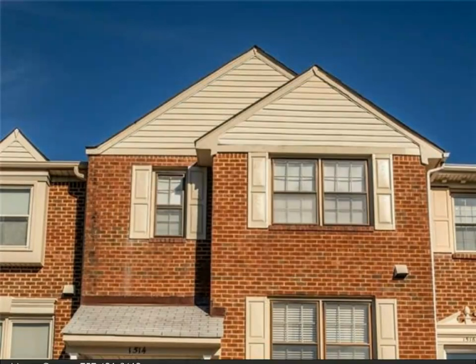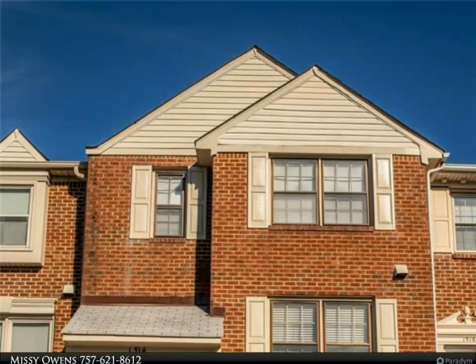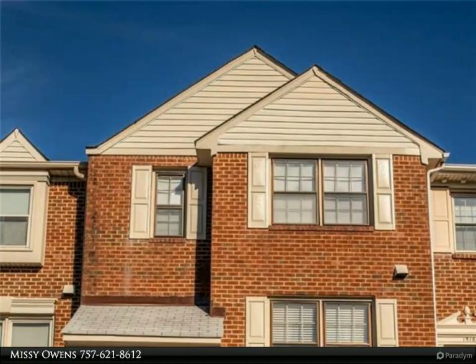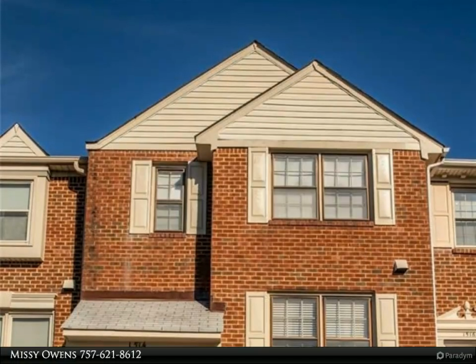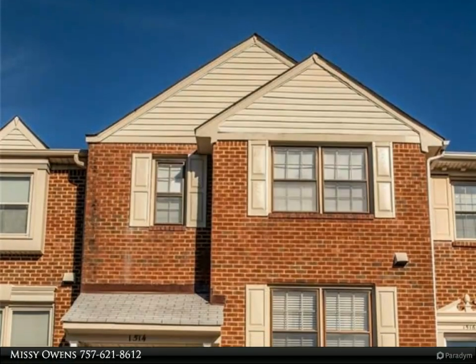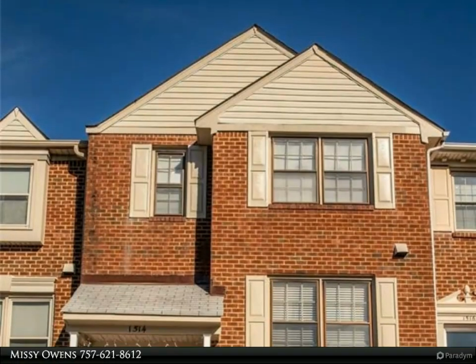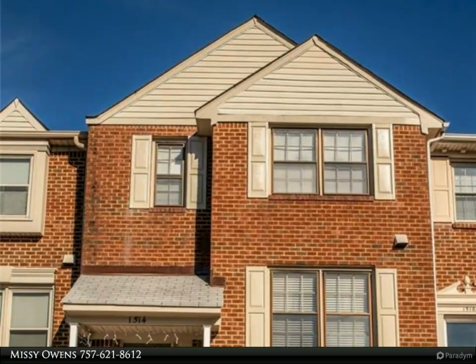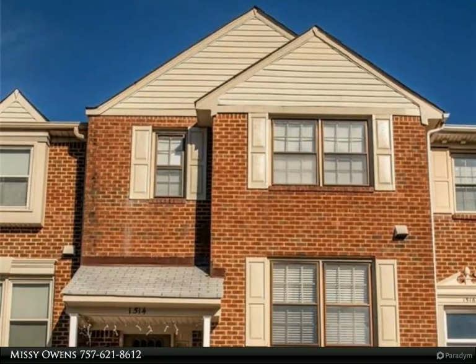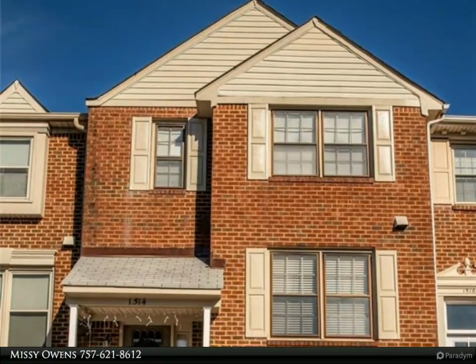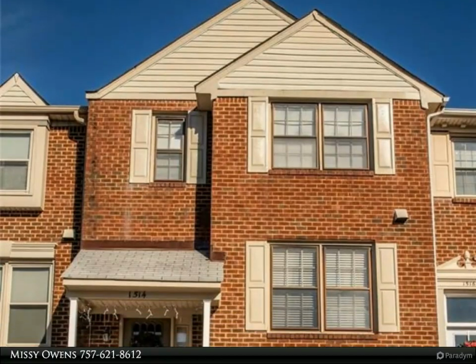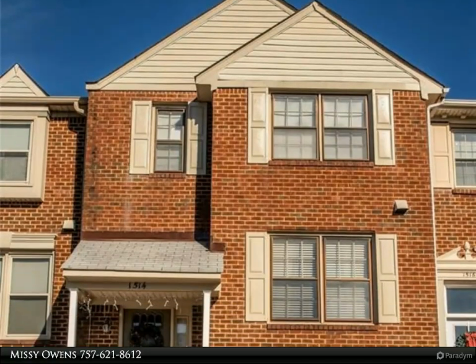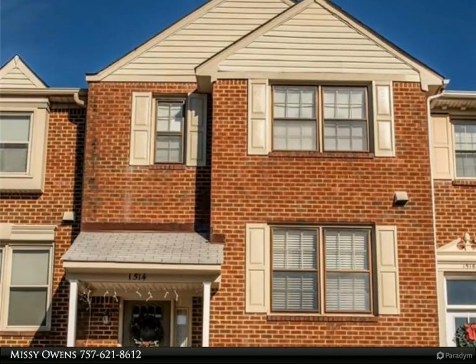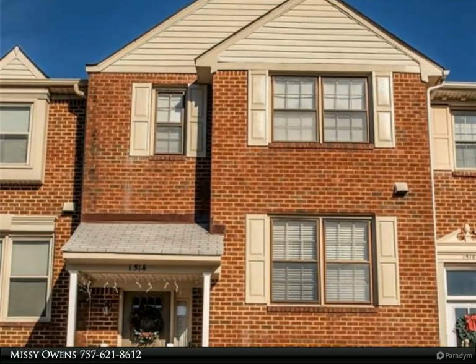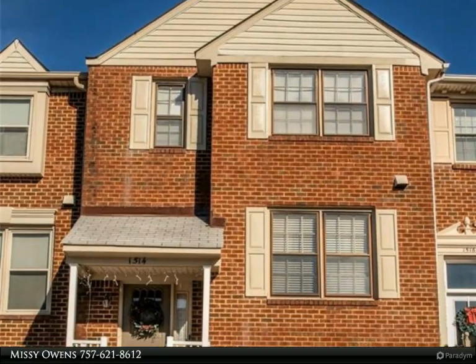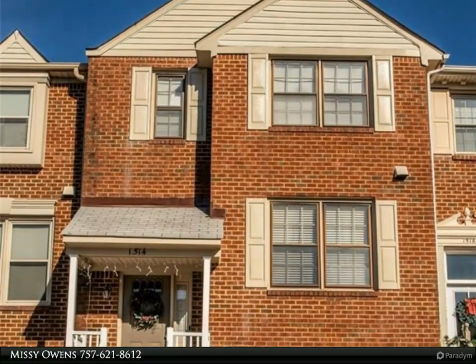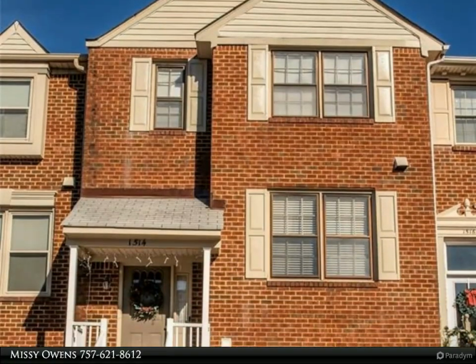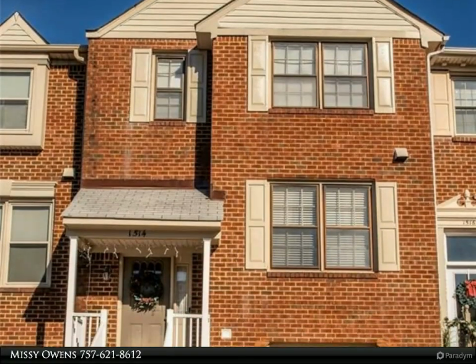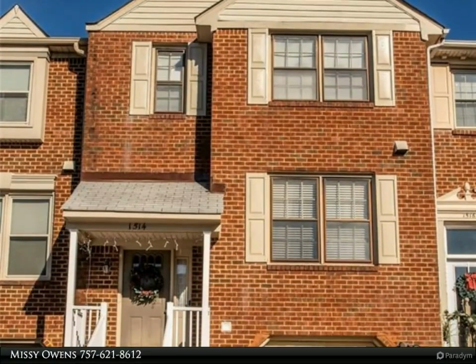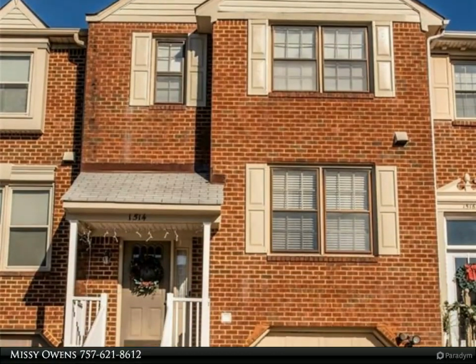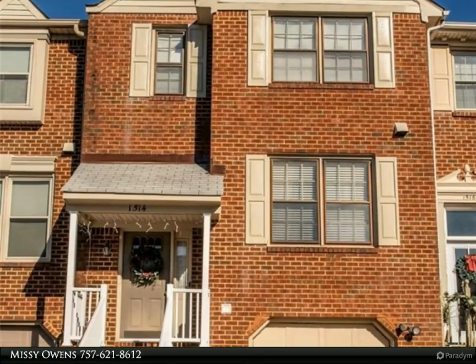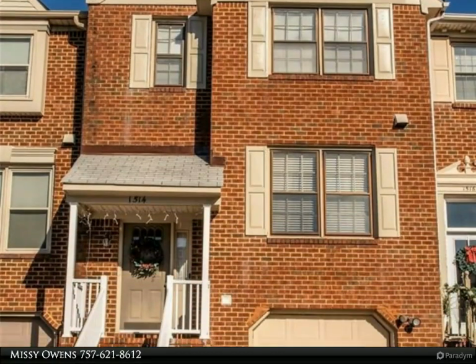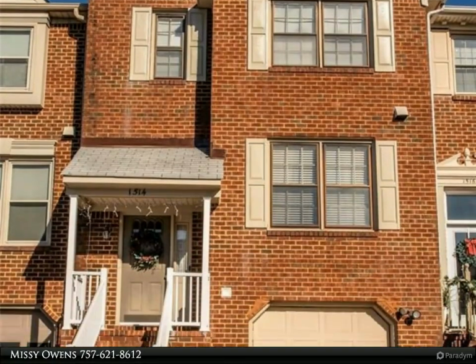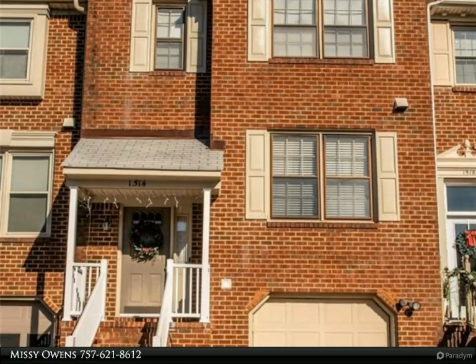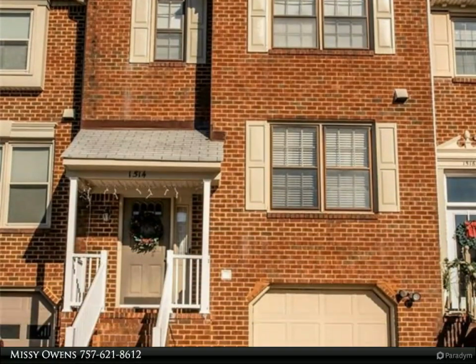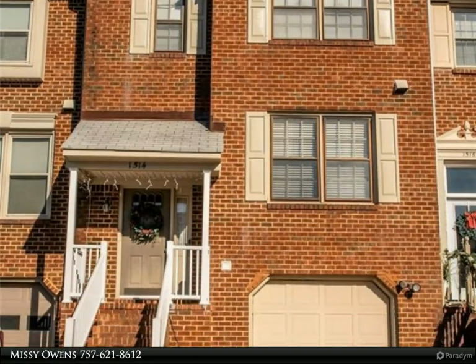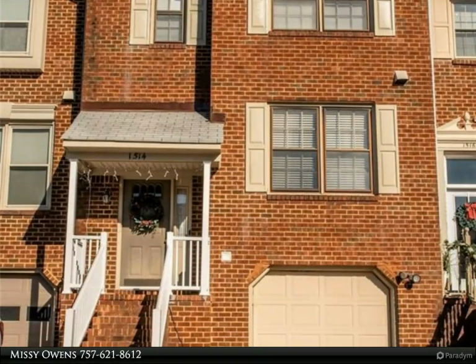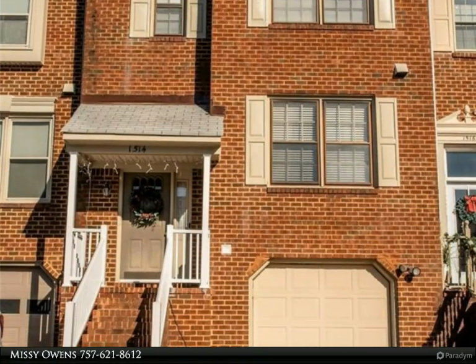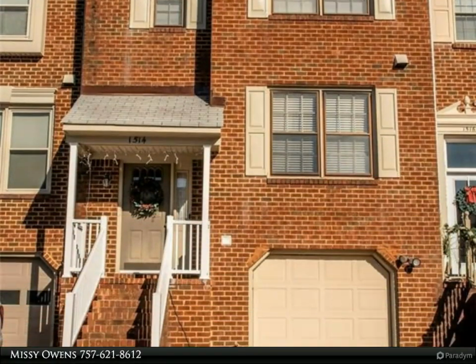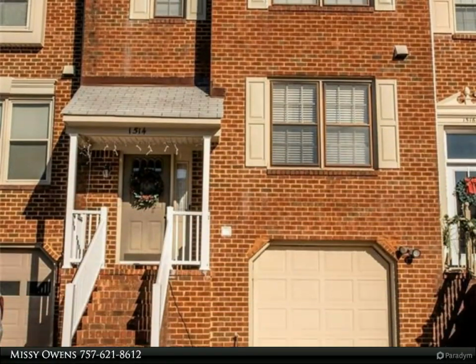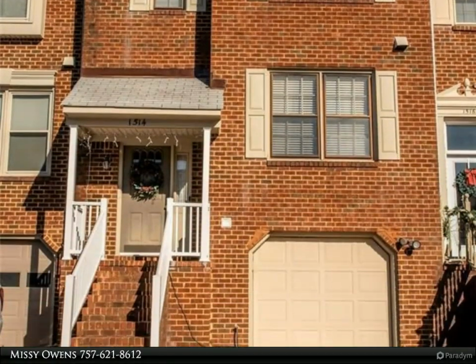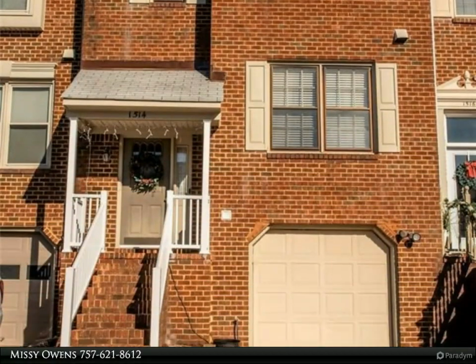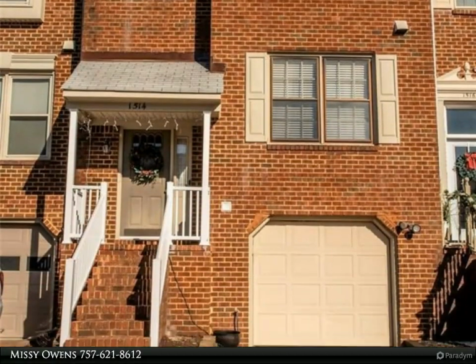This Berkshire Hathaway Home Services Town Realty Property video is presented by Missy Owens.